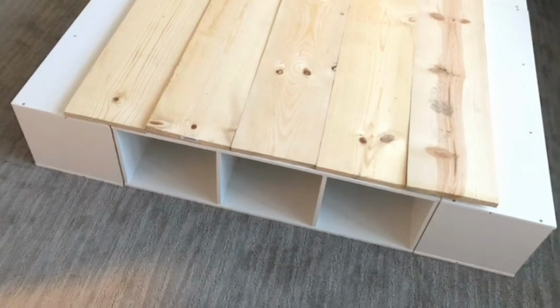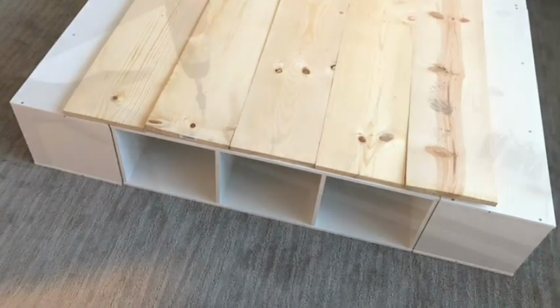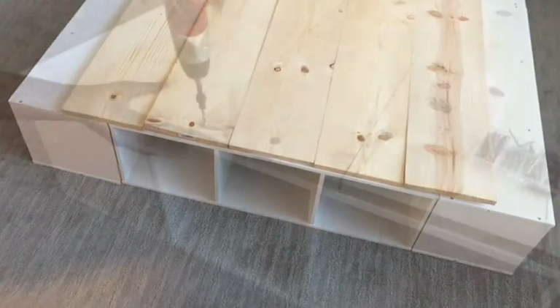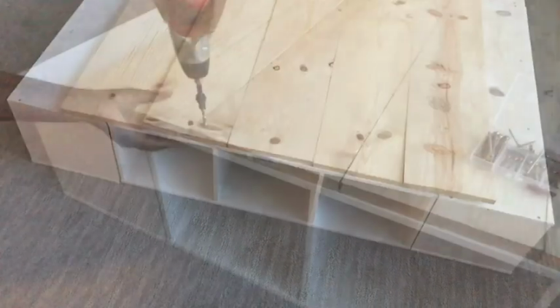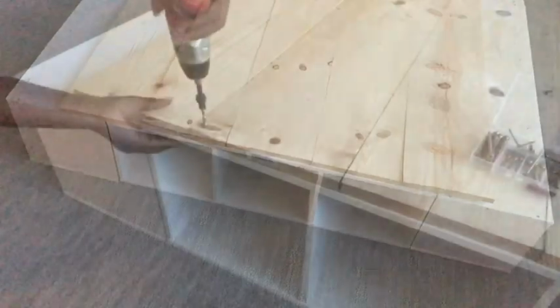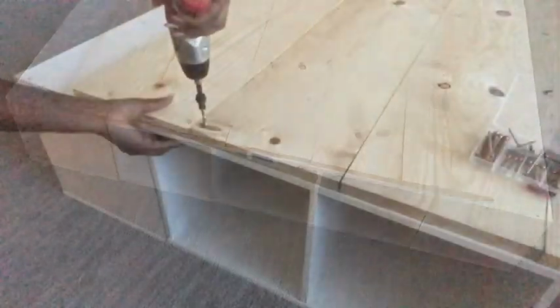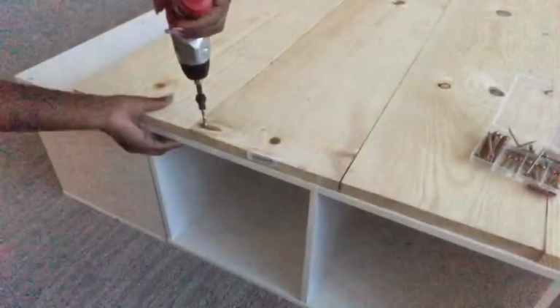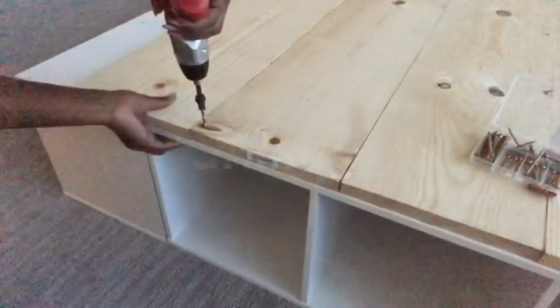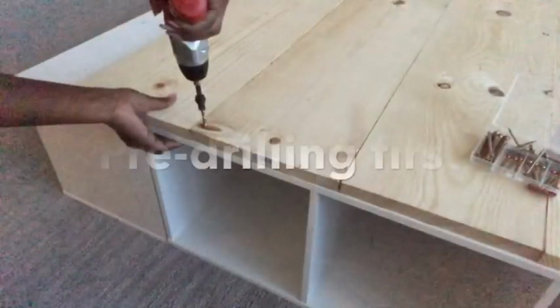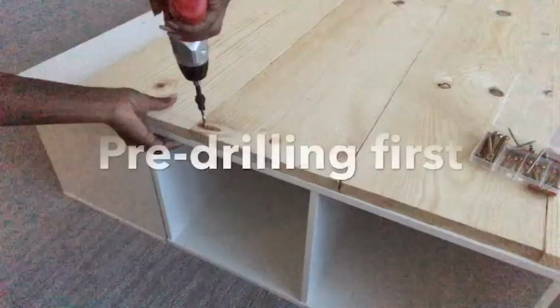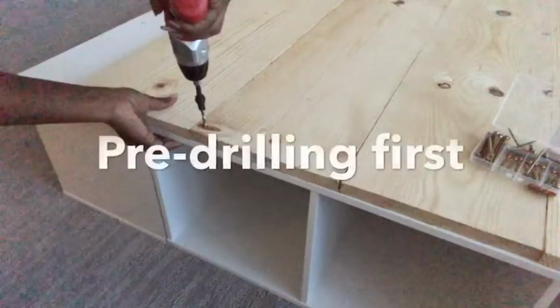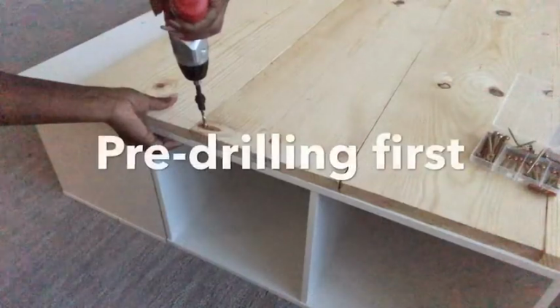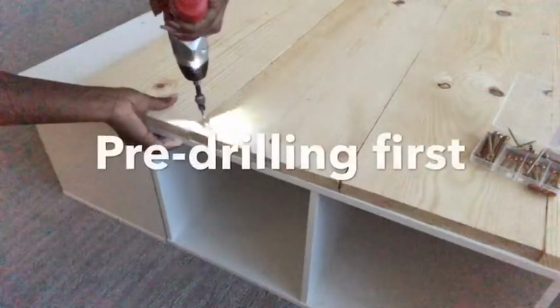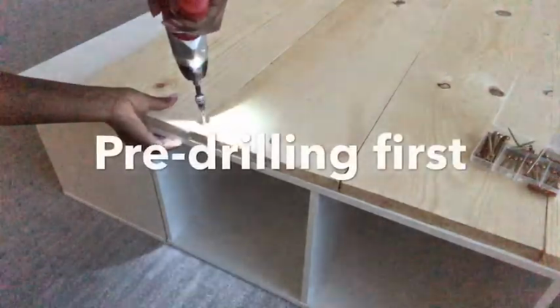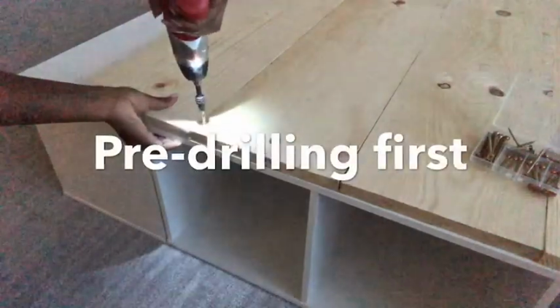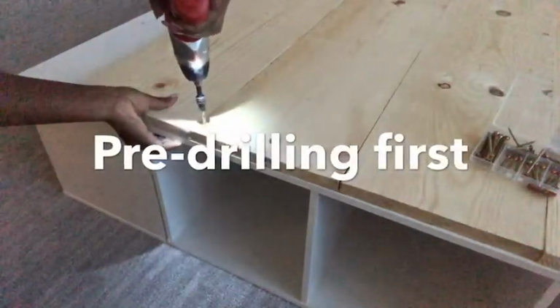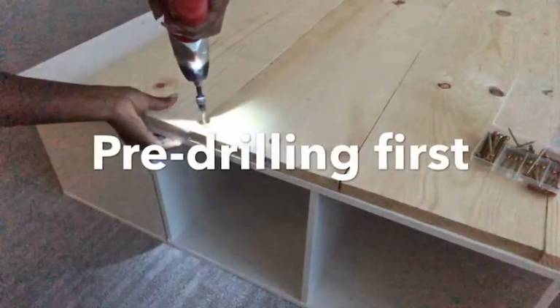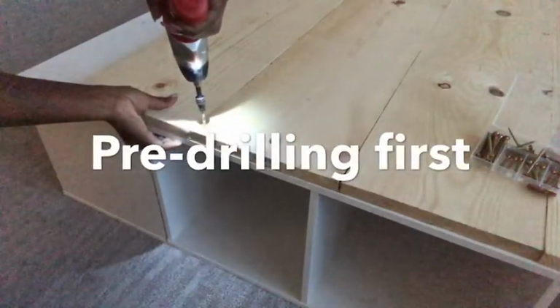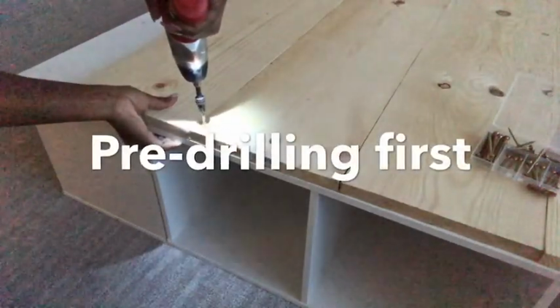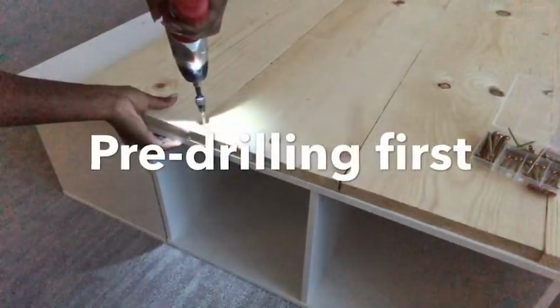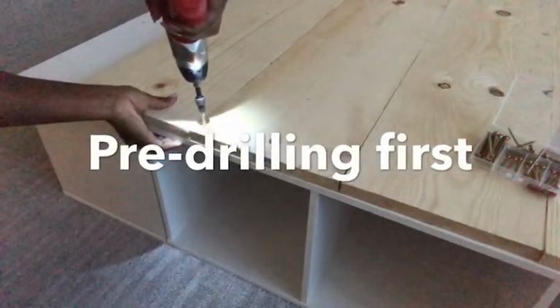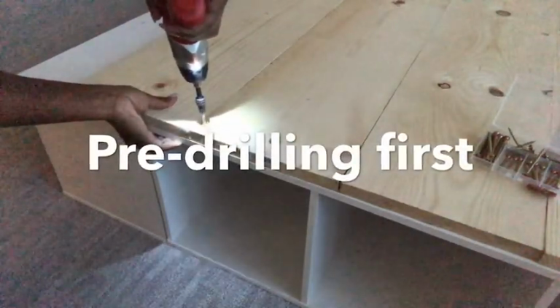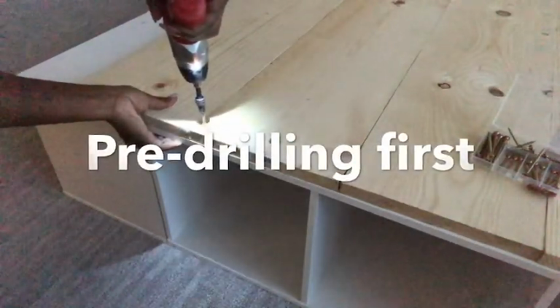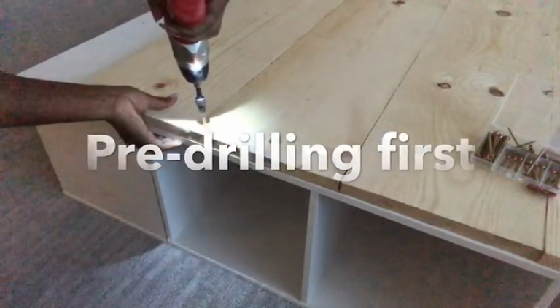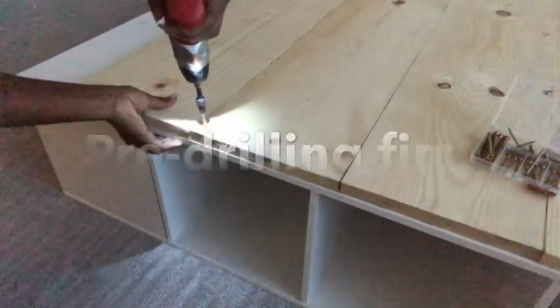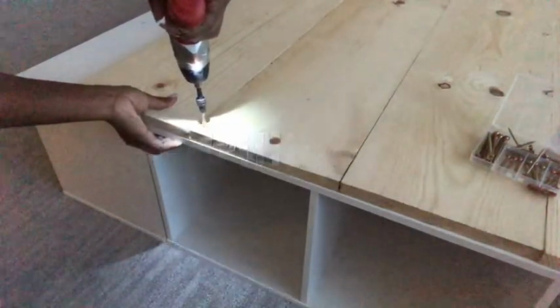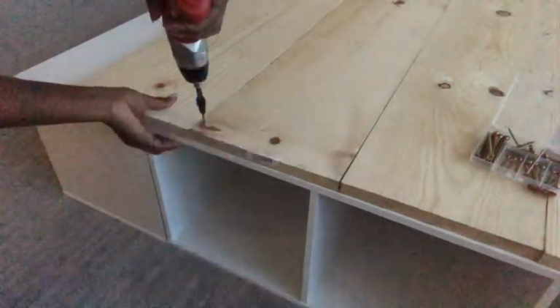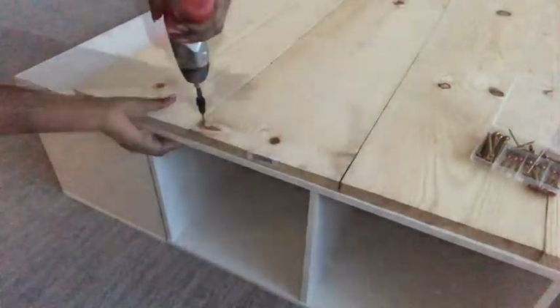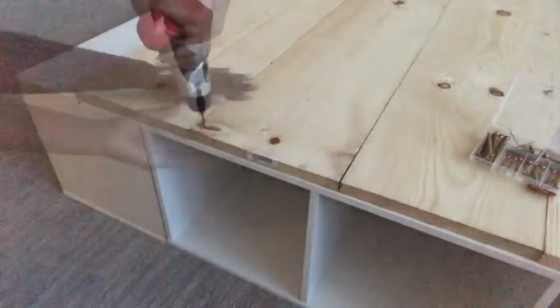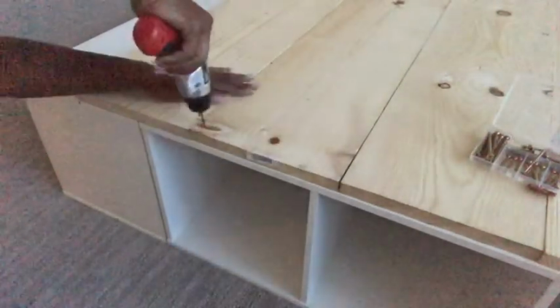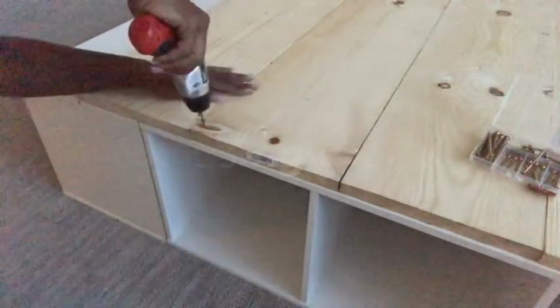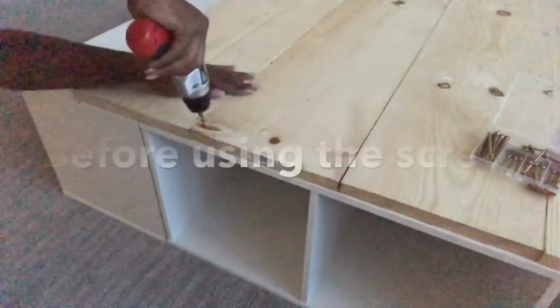I pre-drilled the holes first before attaching the screws. I did this for all four sides.